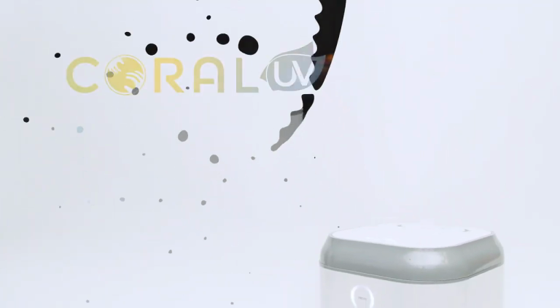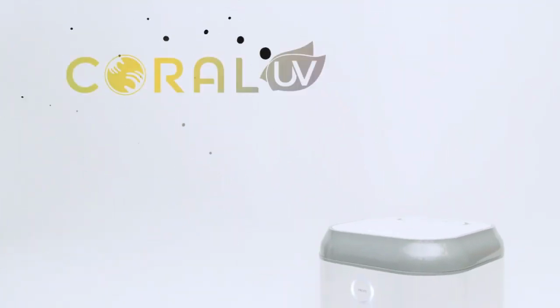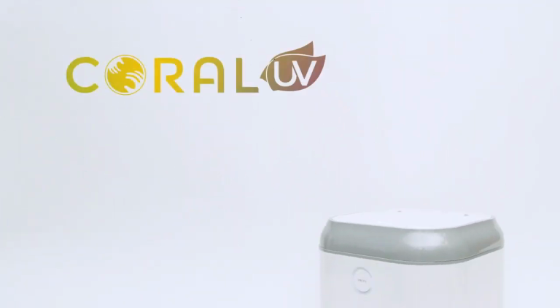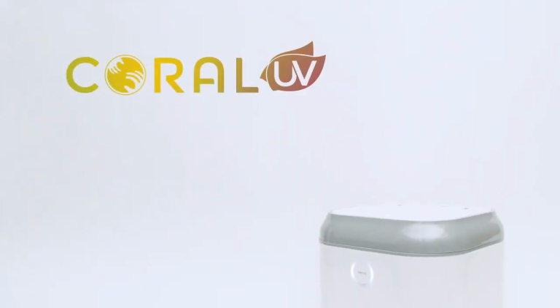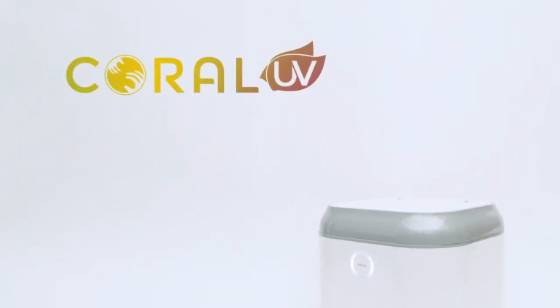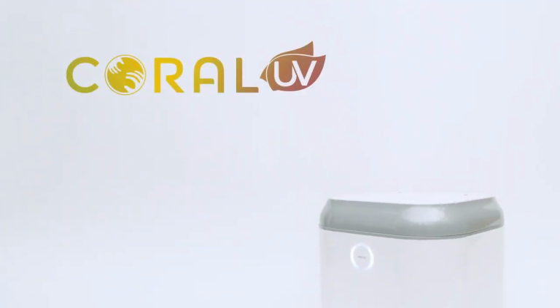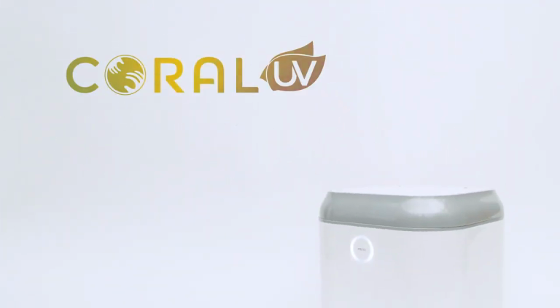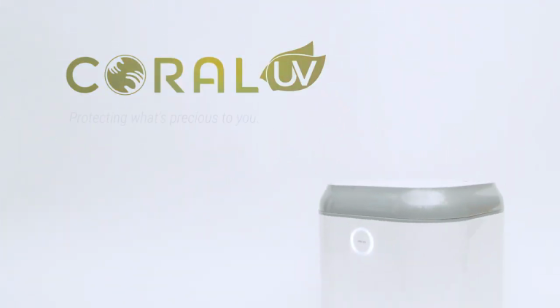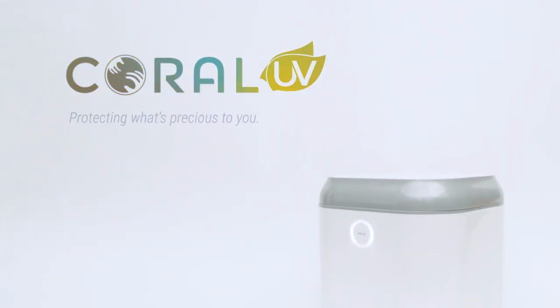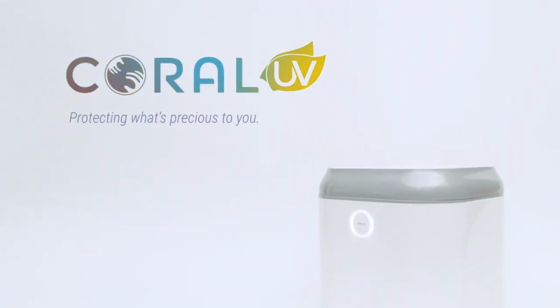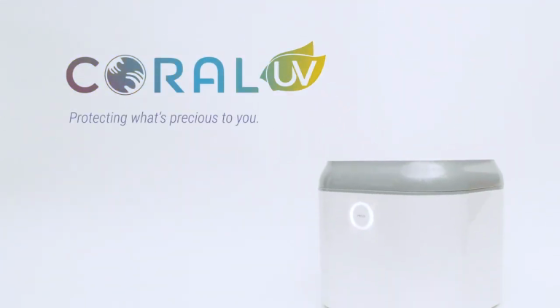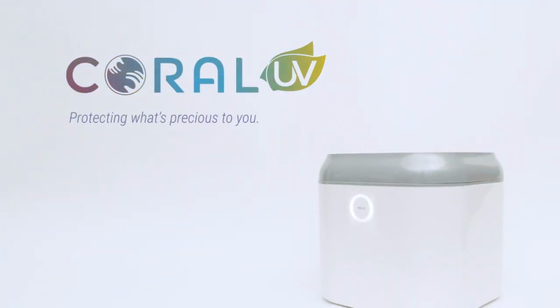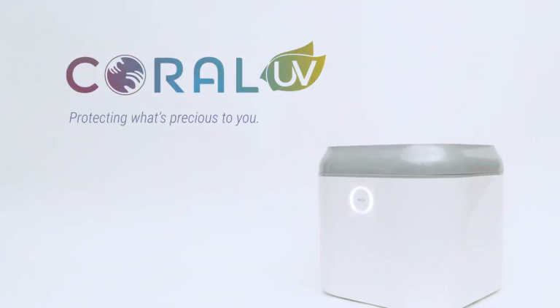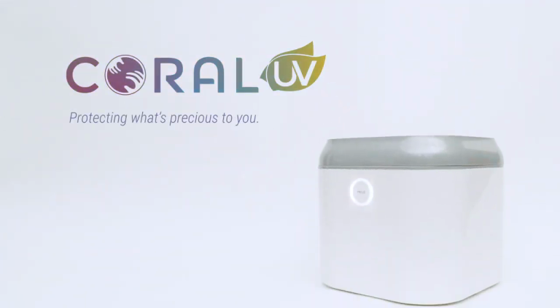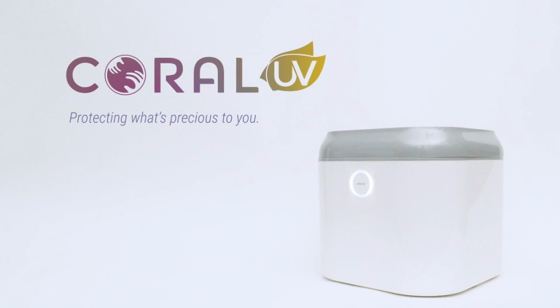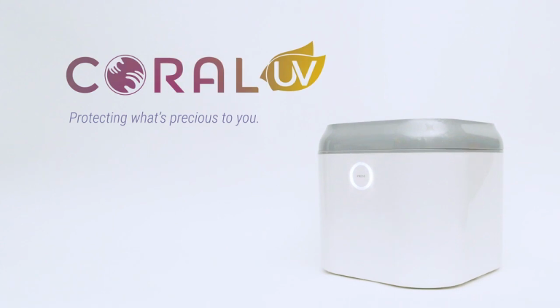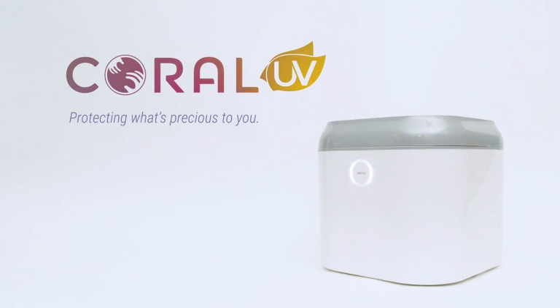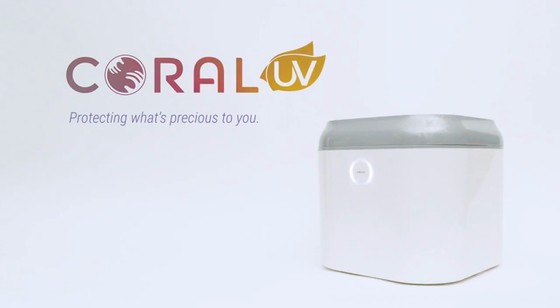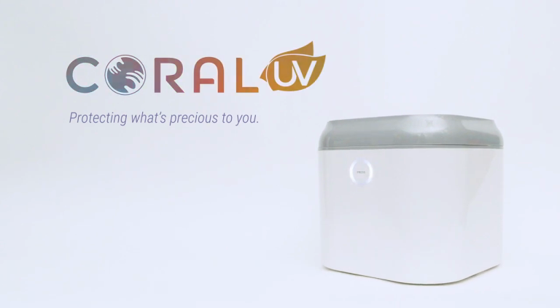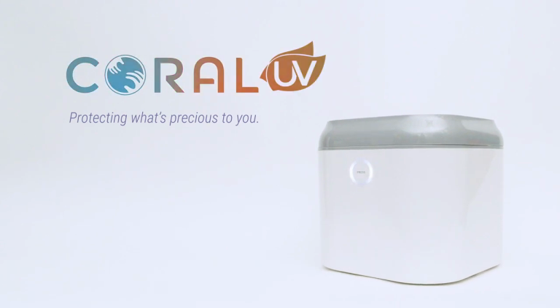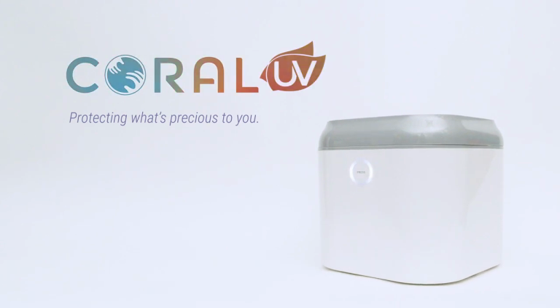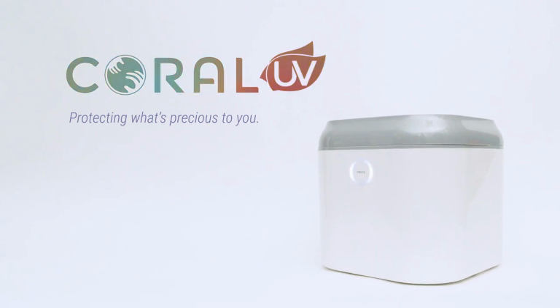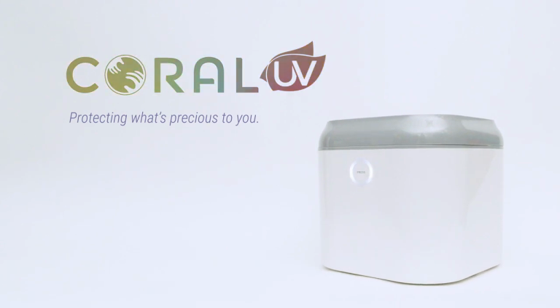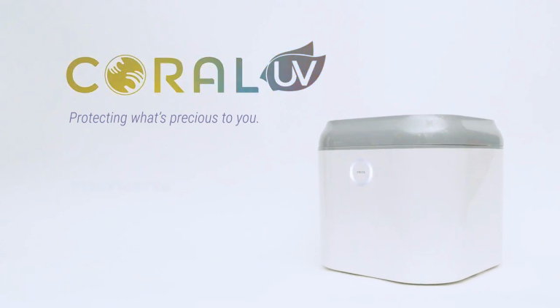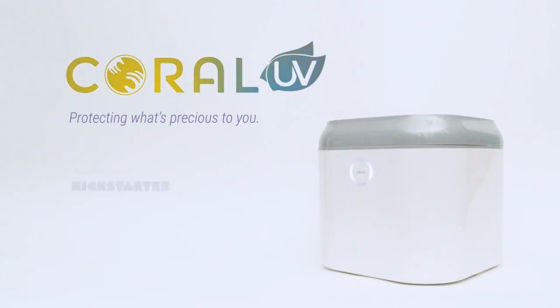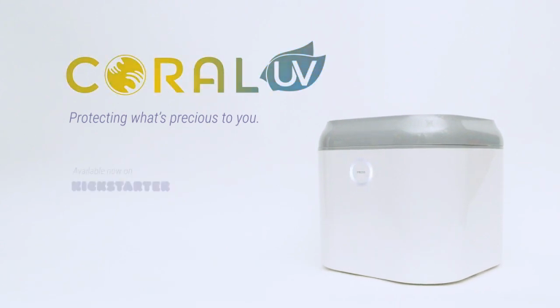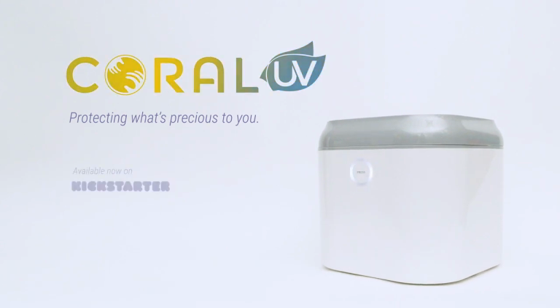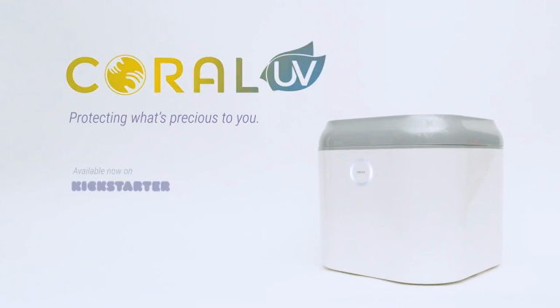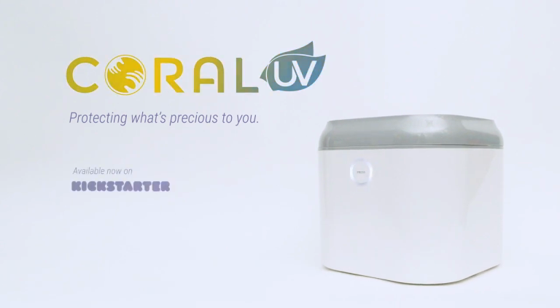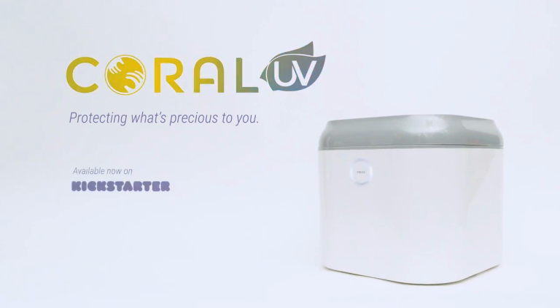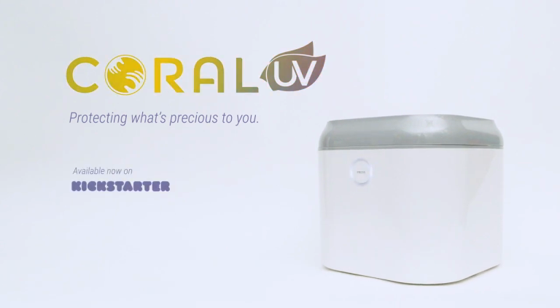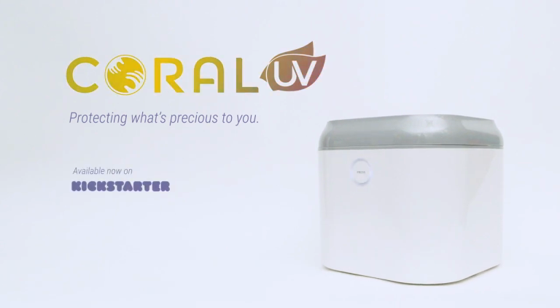Coral UV. Protecting what's precious to you. Available now on Kickstarter.